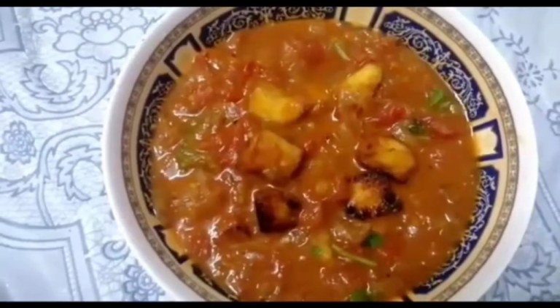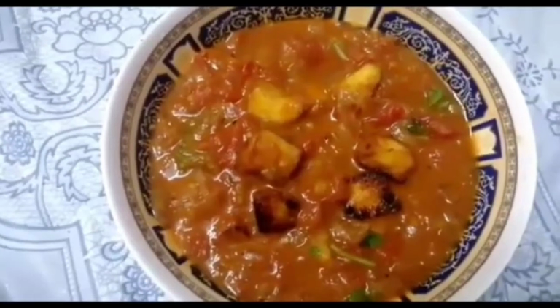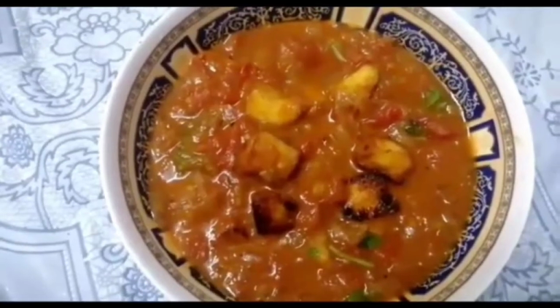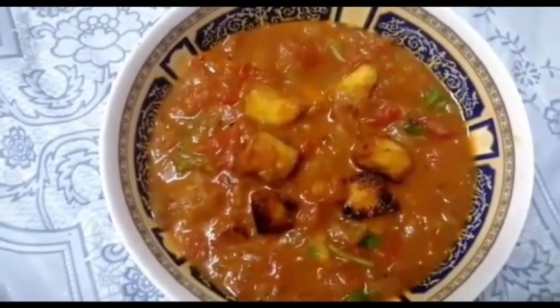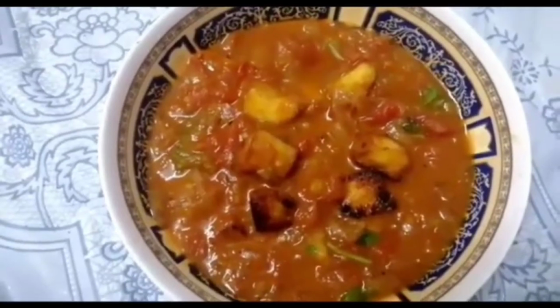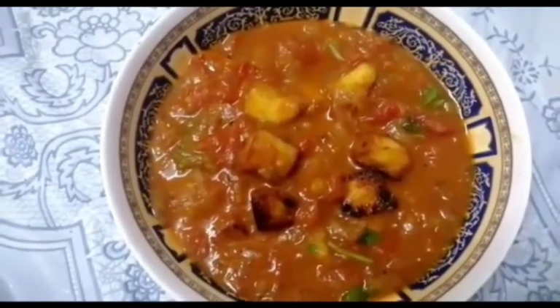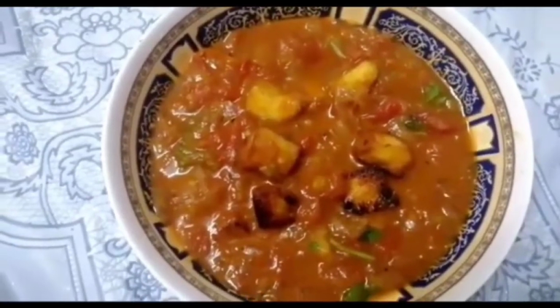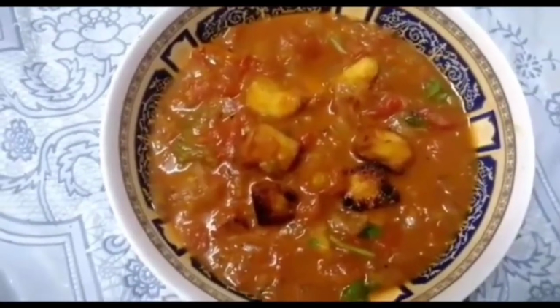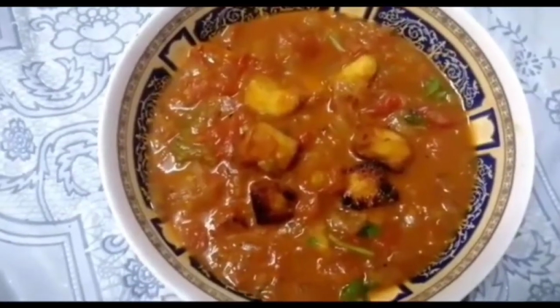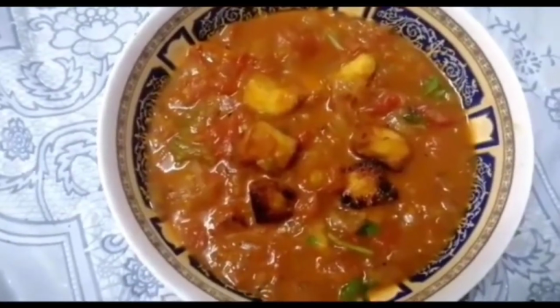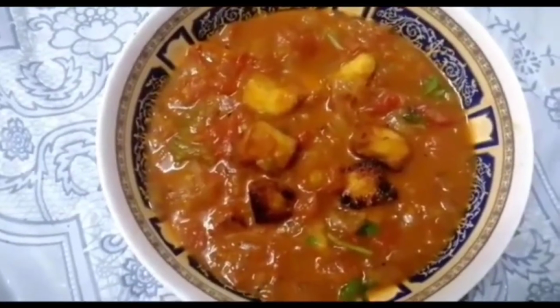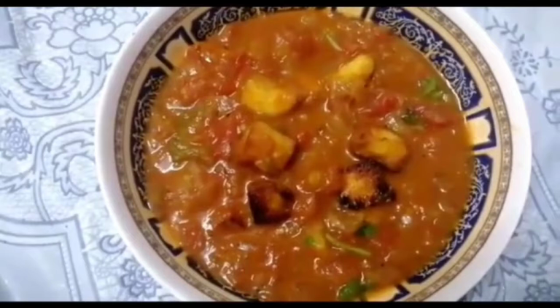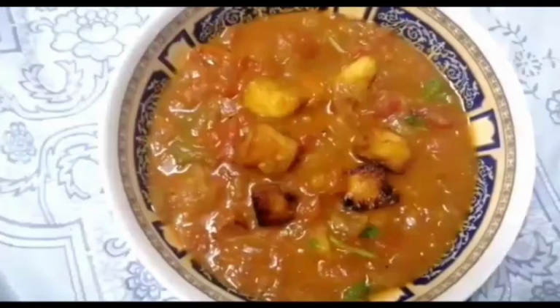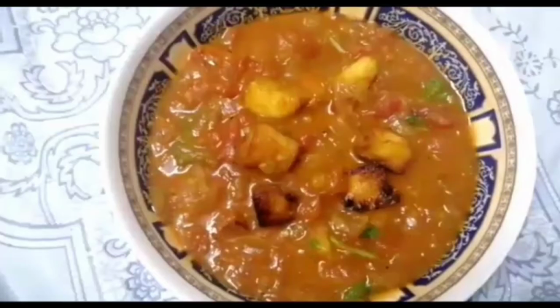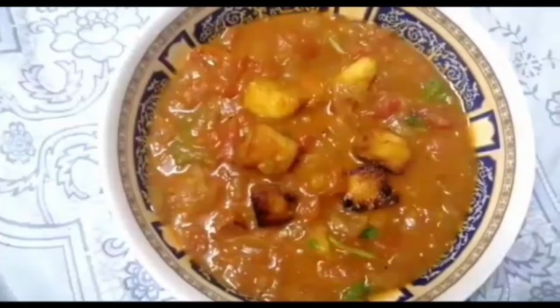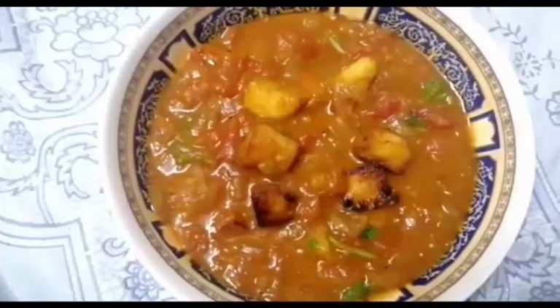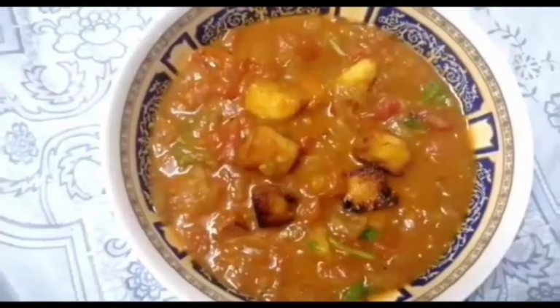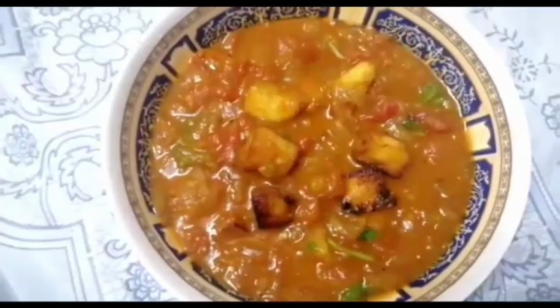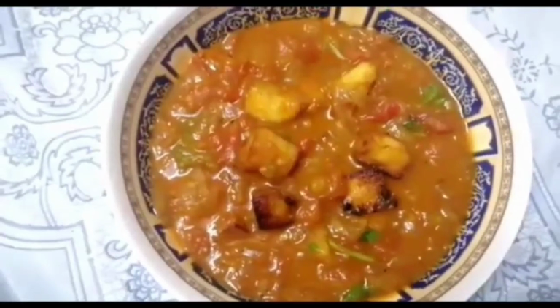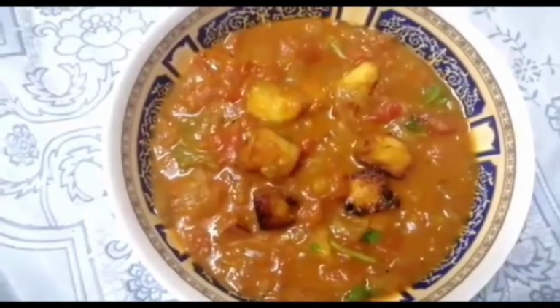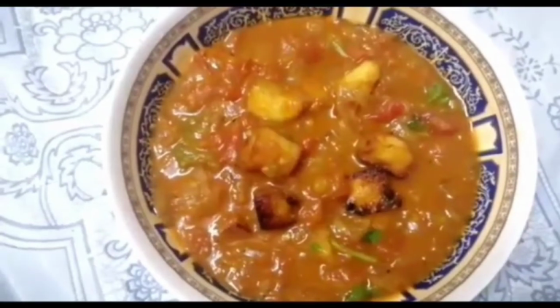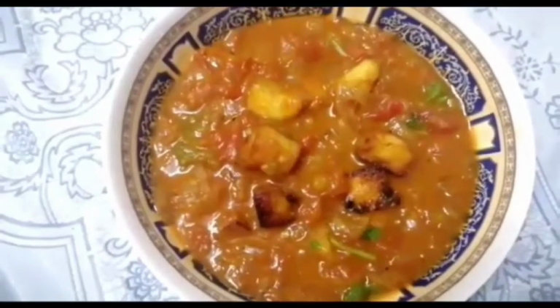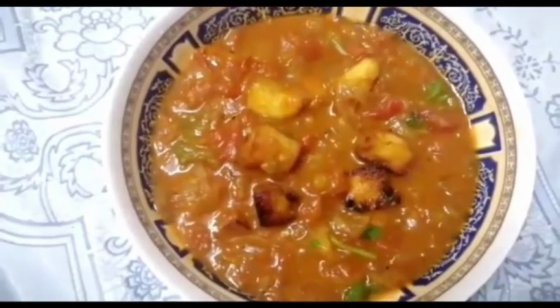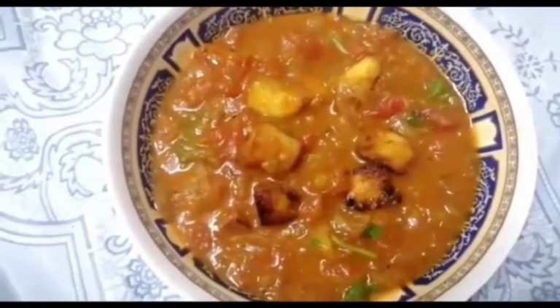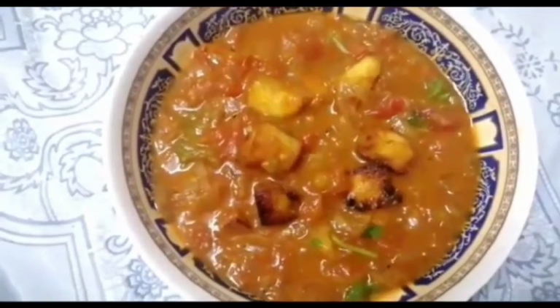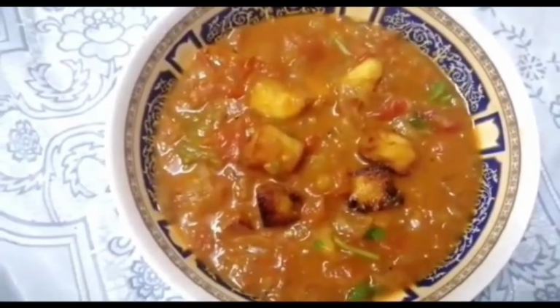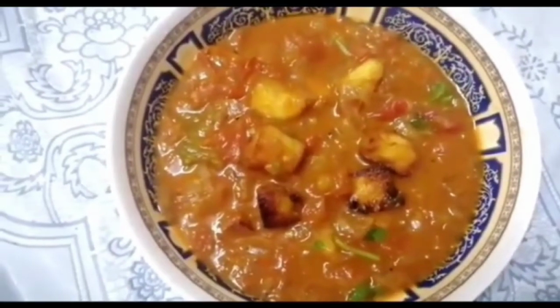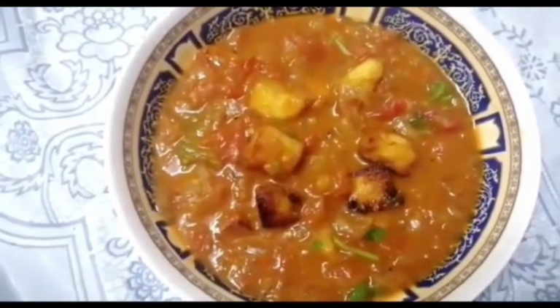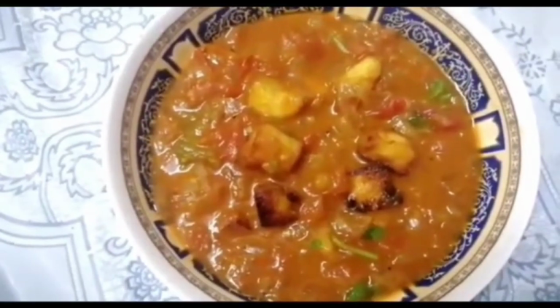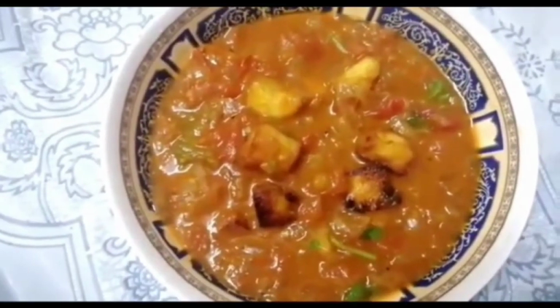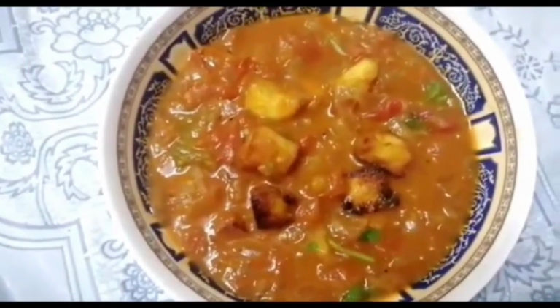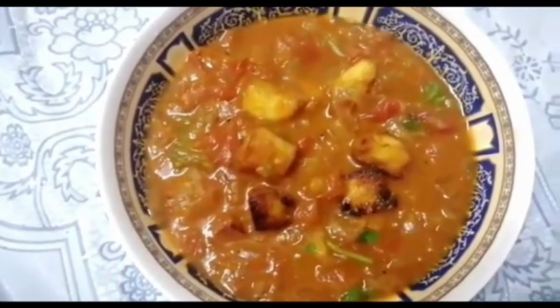Hello friends, welcome to Banana Kitchen. Now we will cook Paneer Butter Masala.